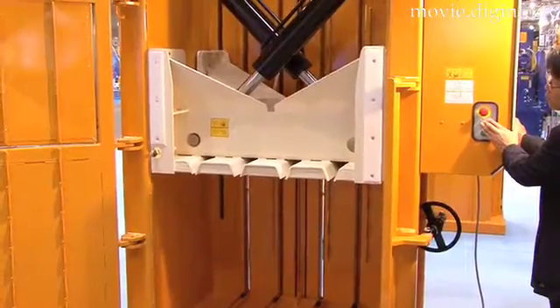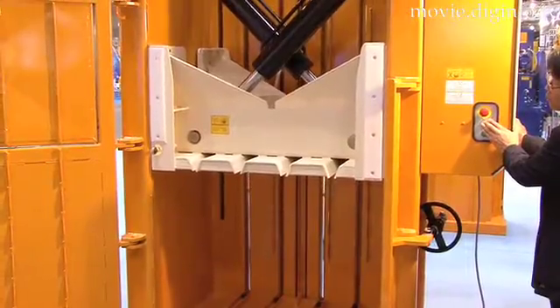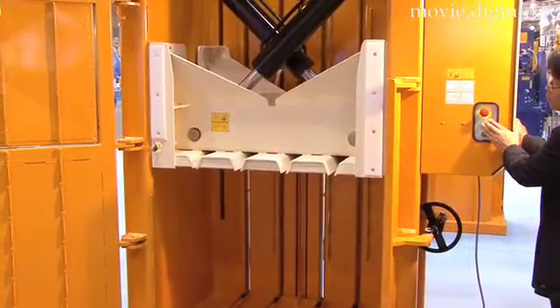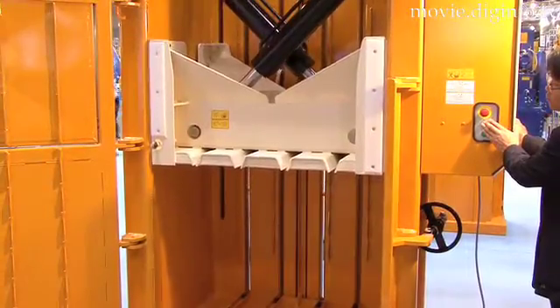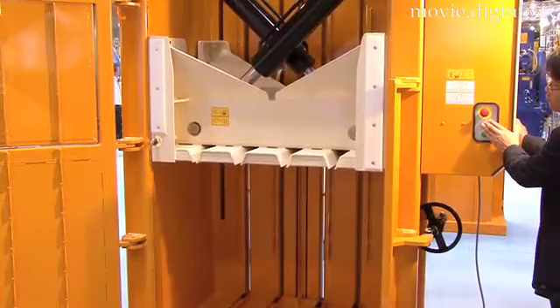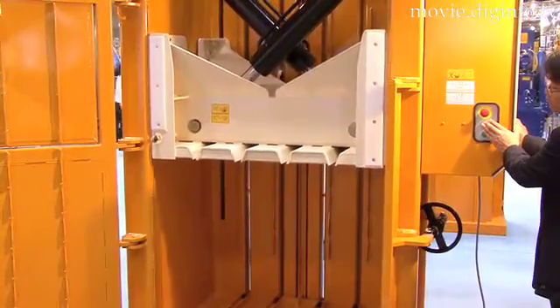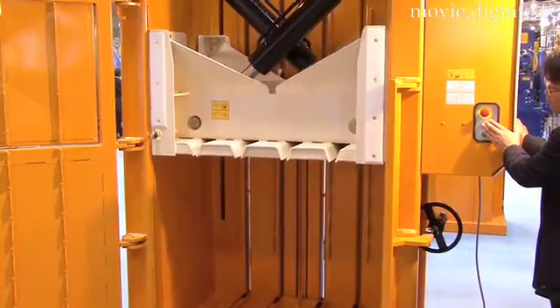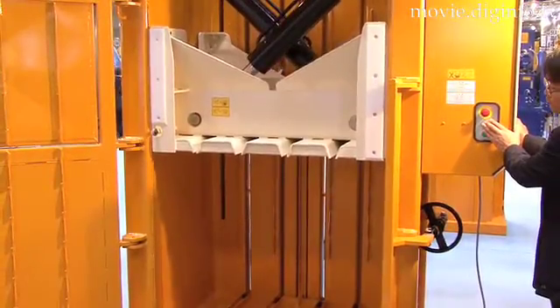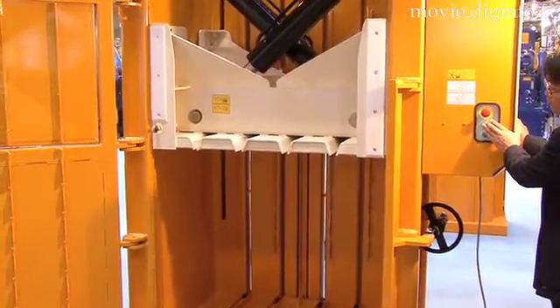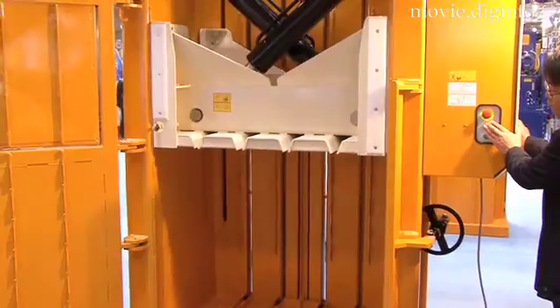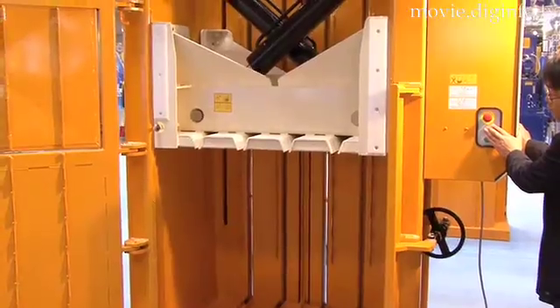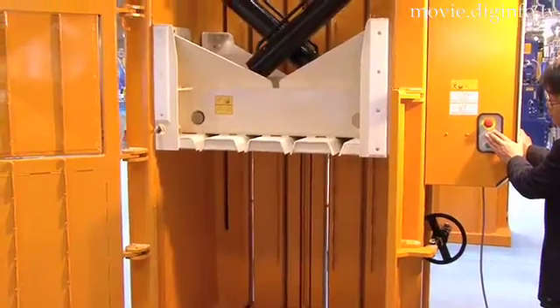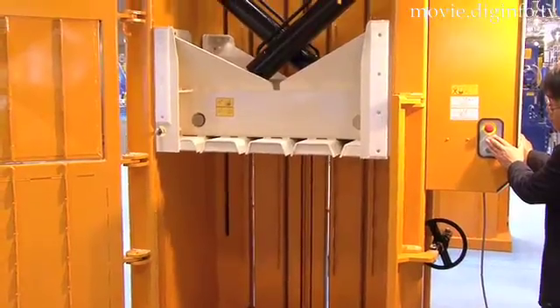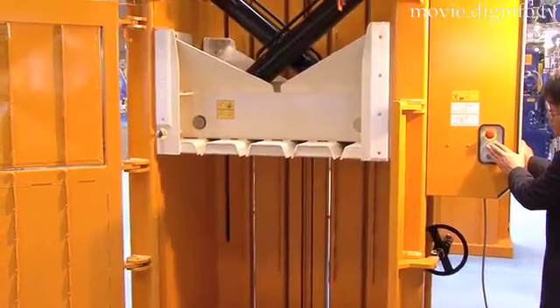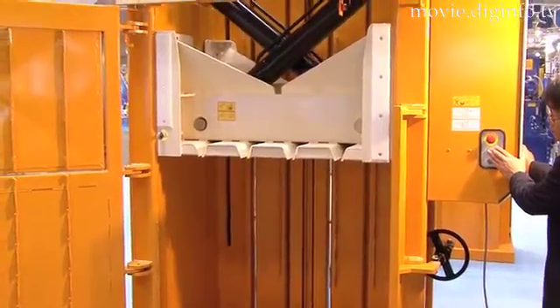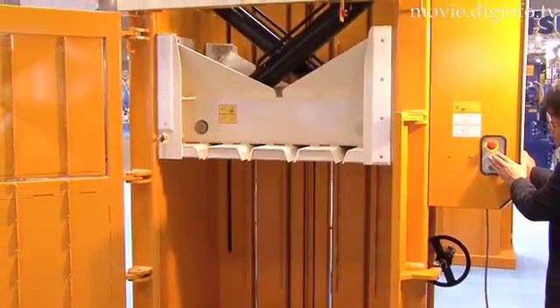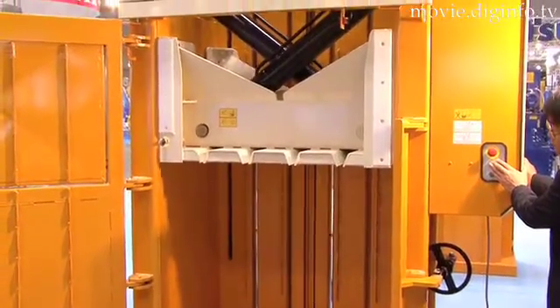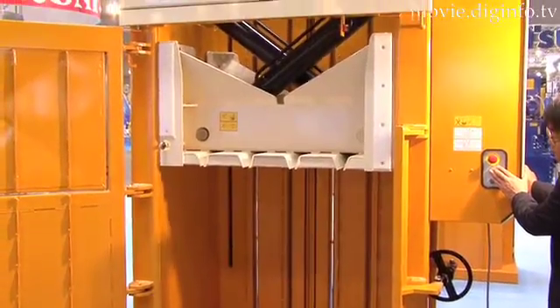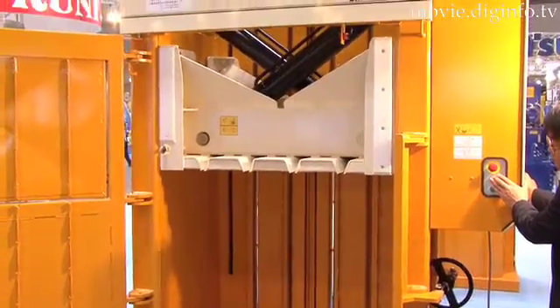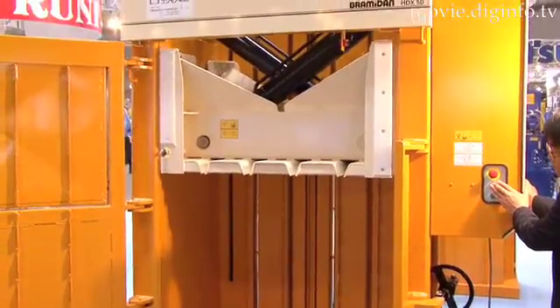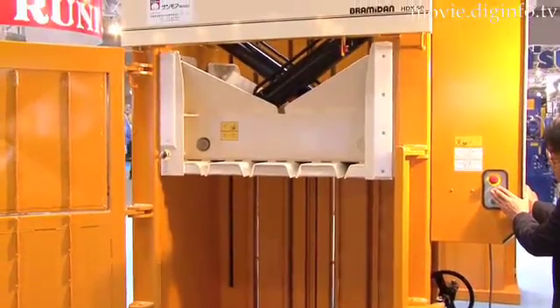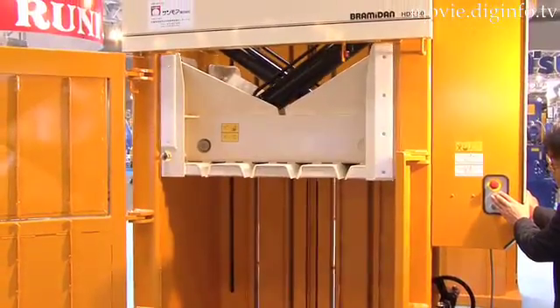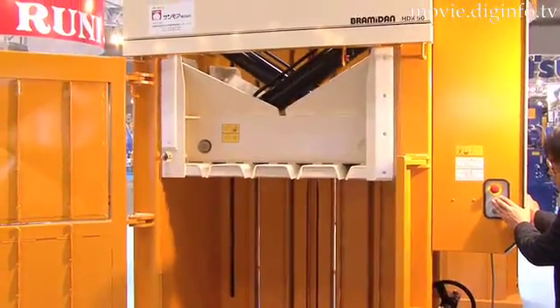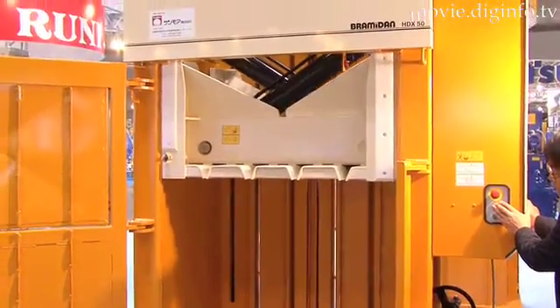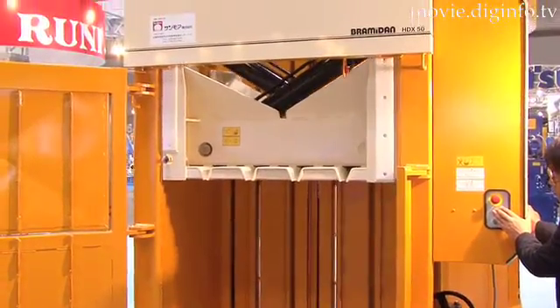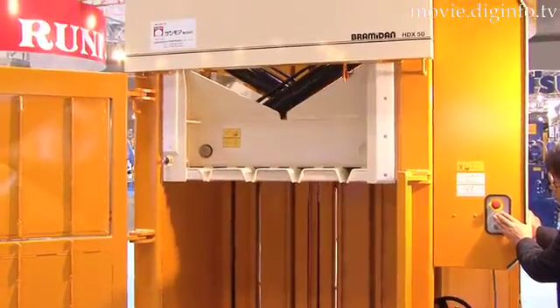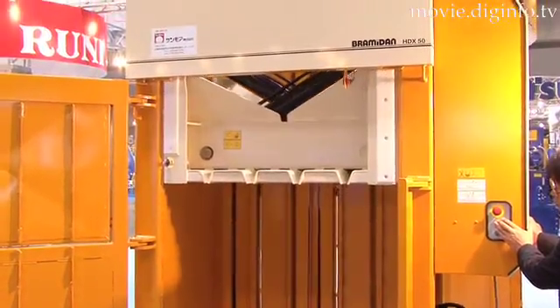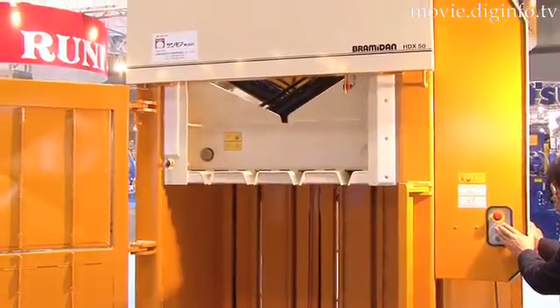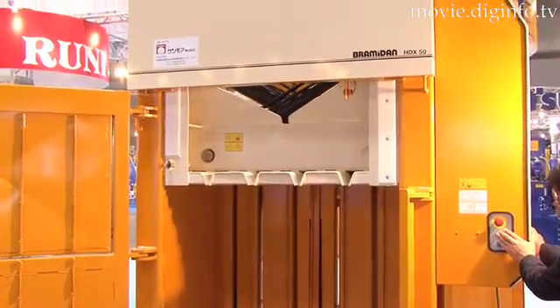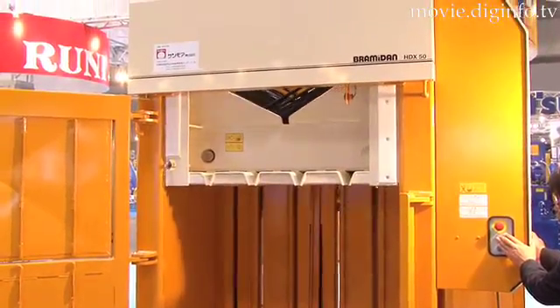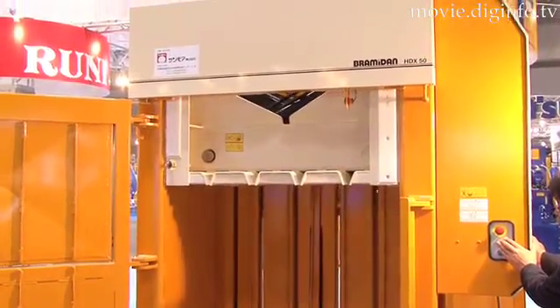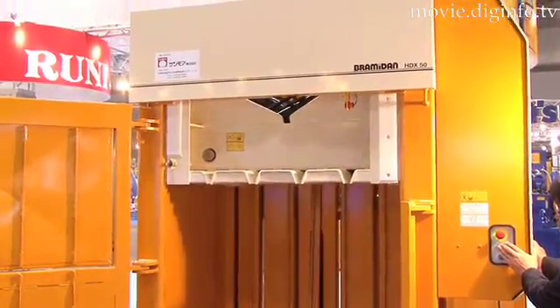Featuring double scissor cylinders which are used to compress the waste, the machine can output a high press force with a low overall height.